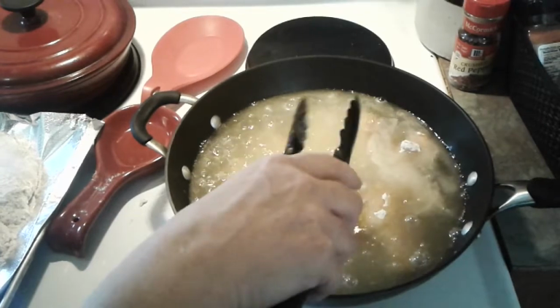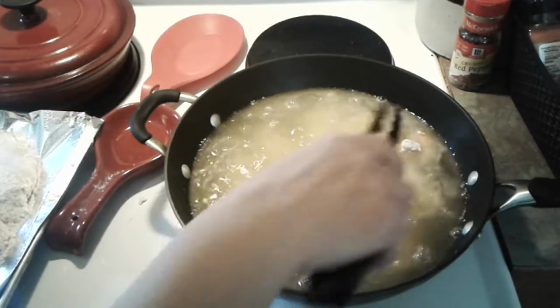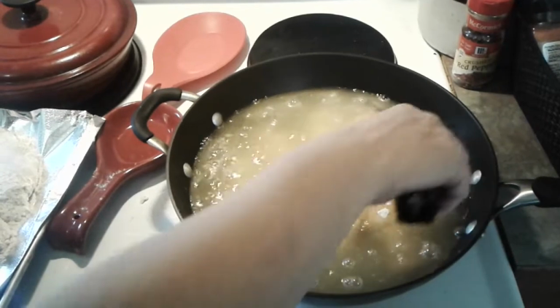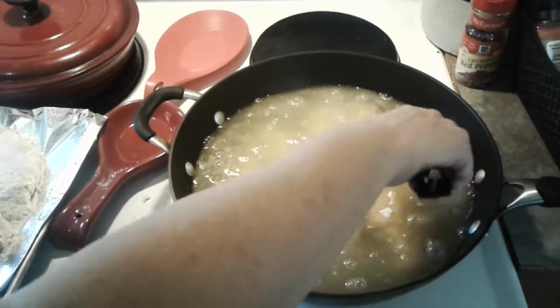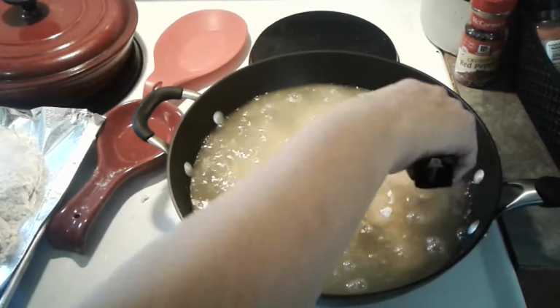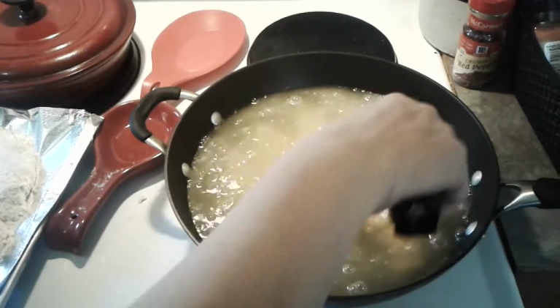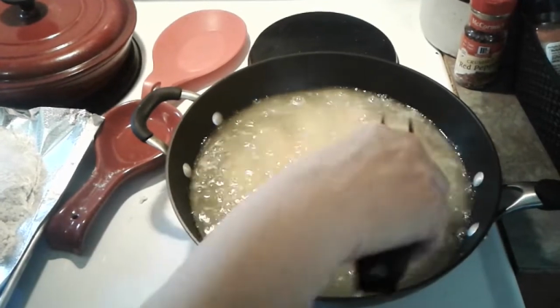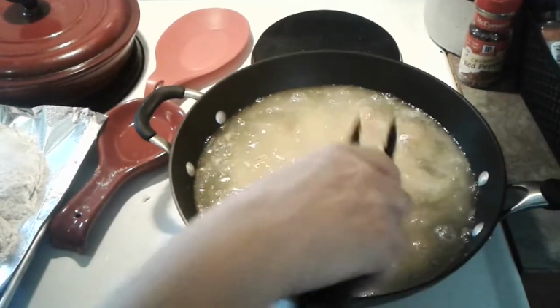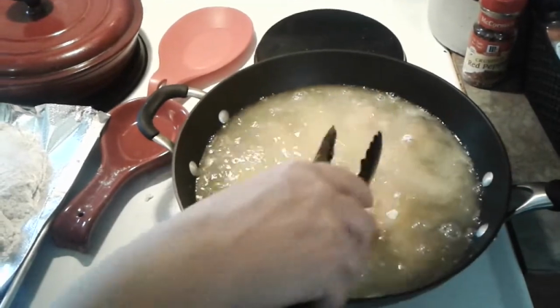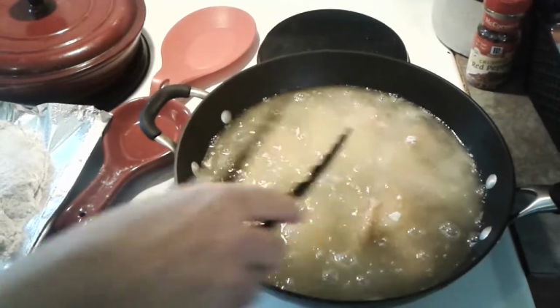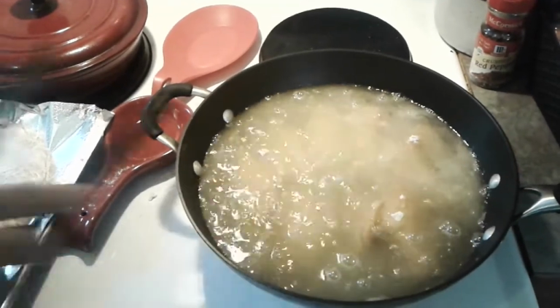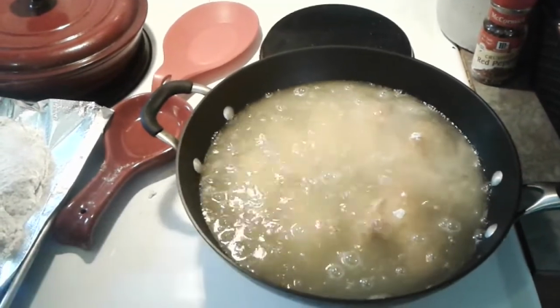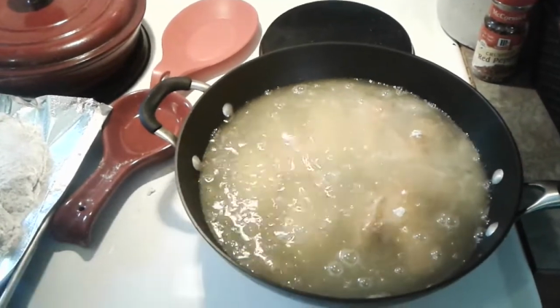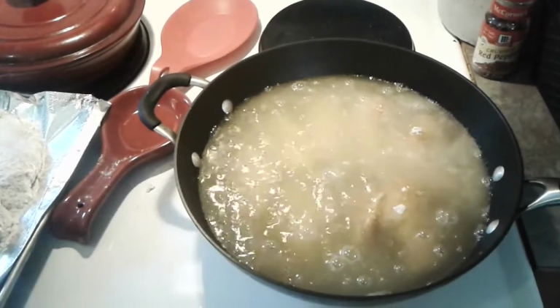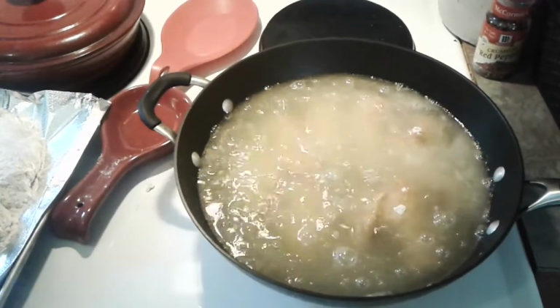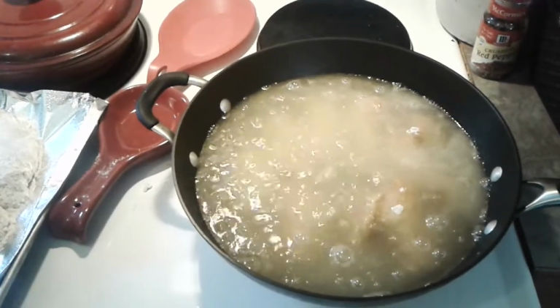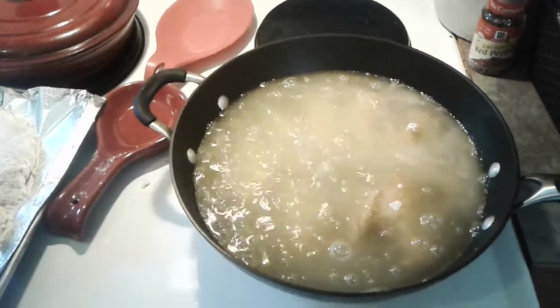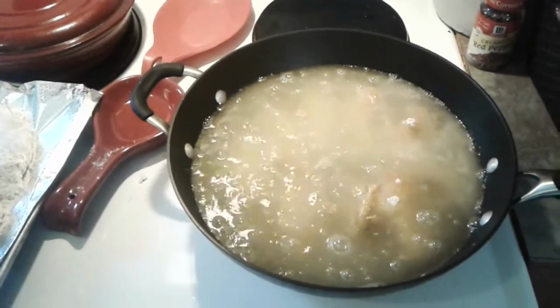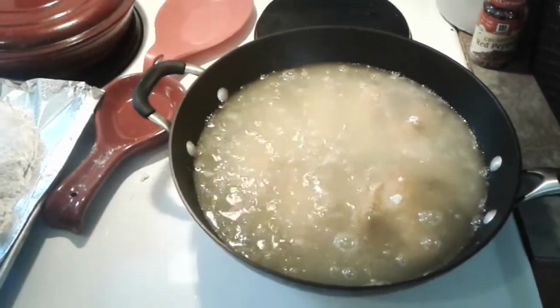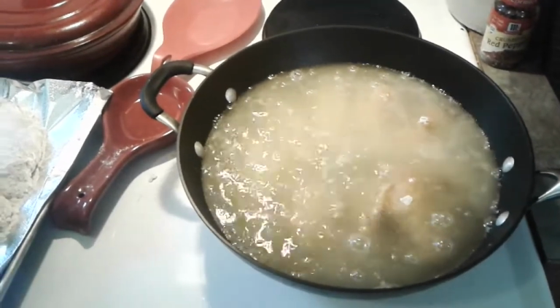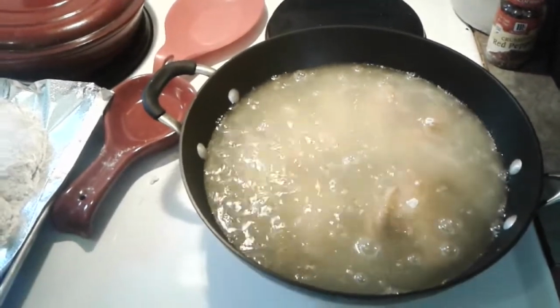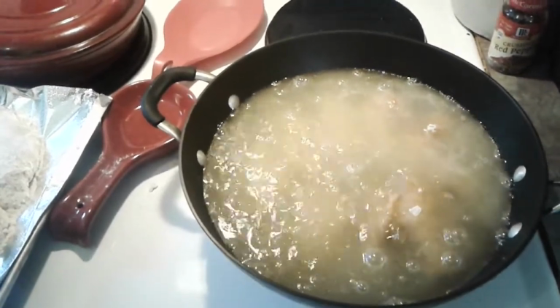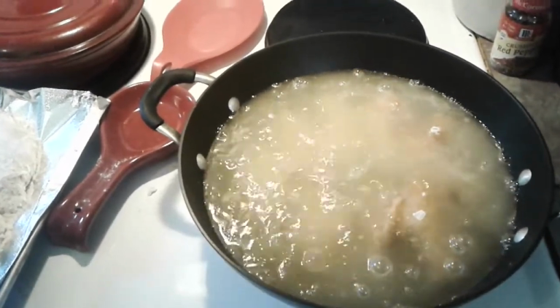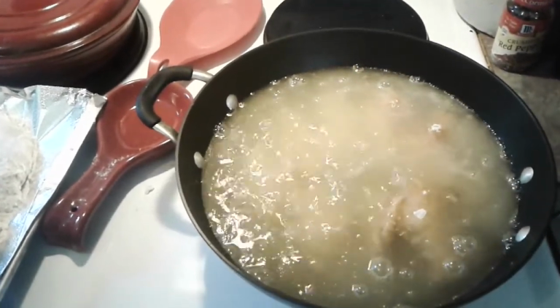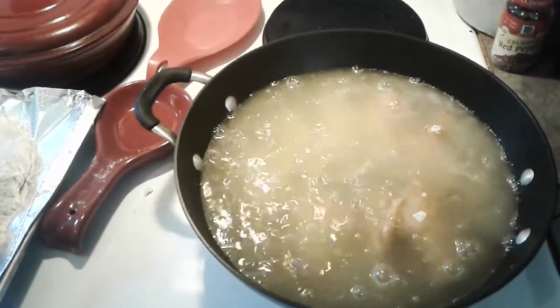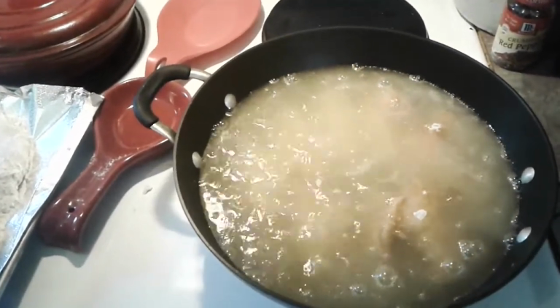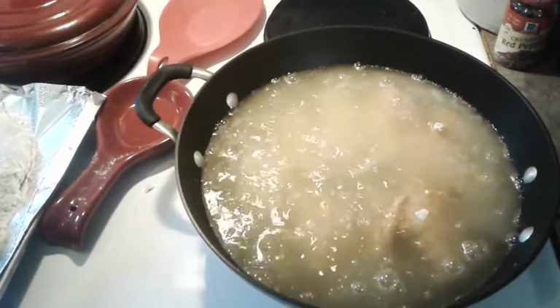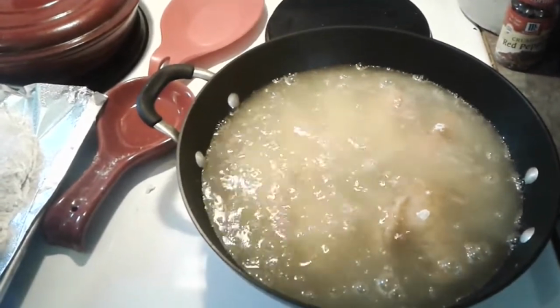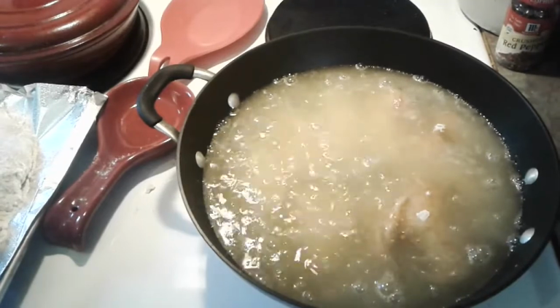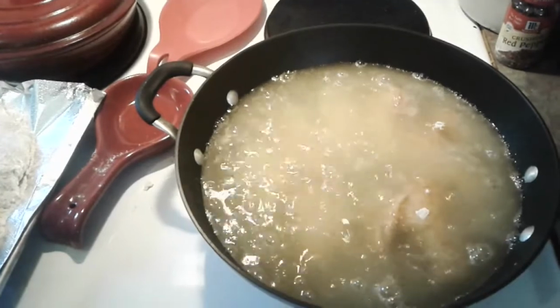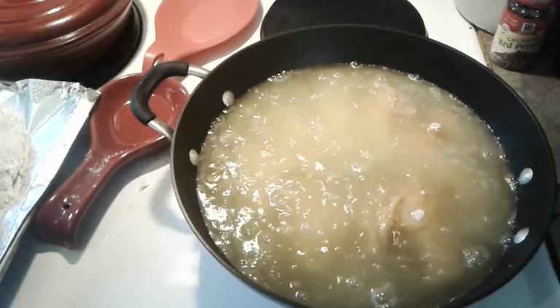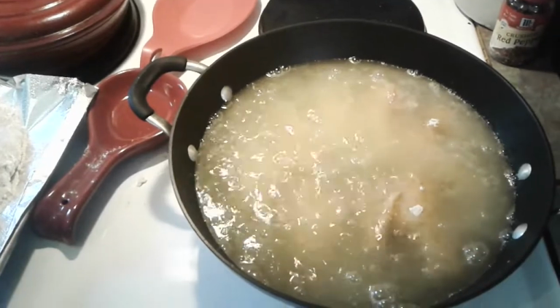You definitely want to get the grease hot enough before you start frying.